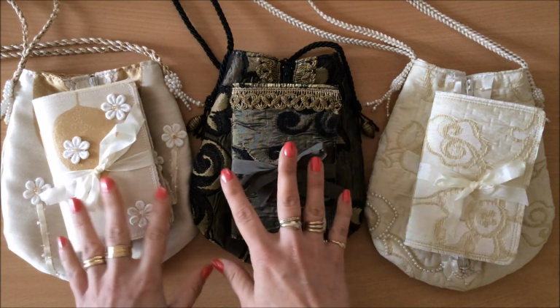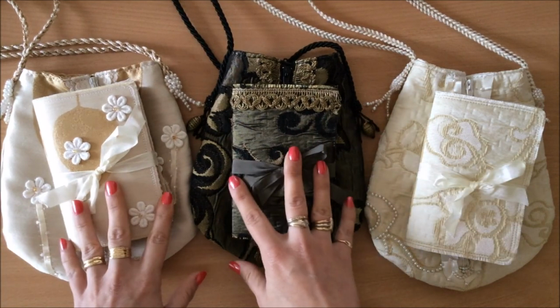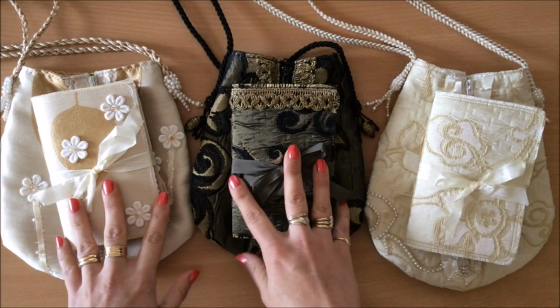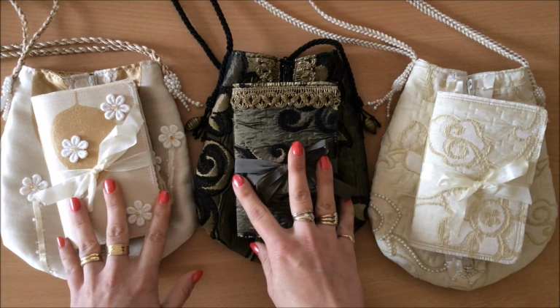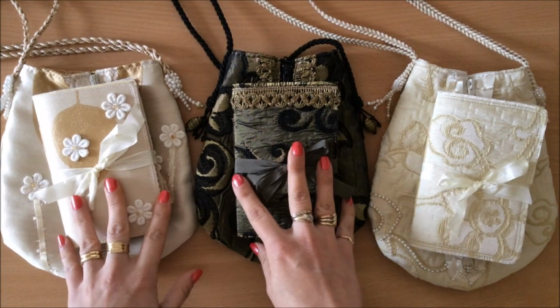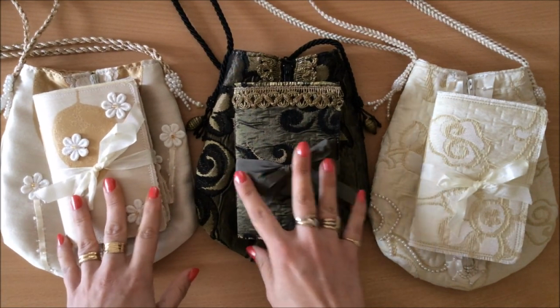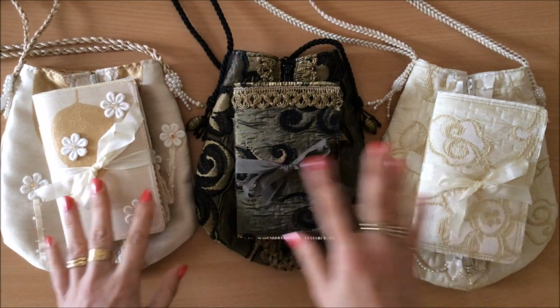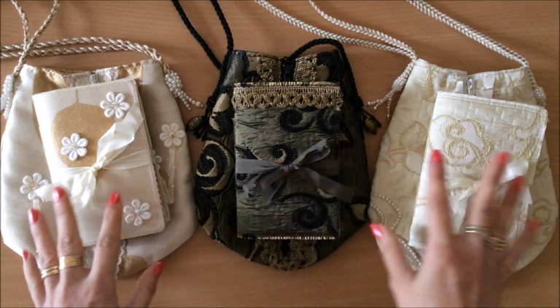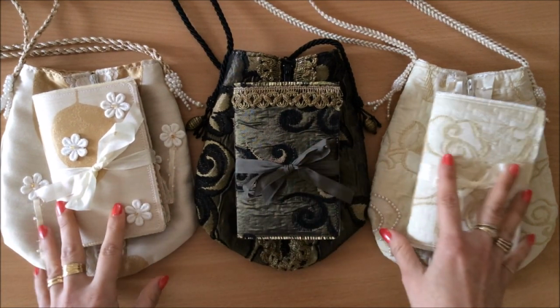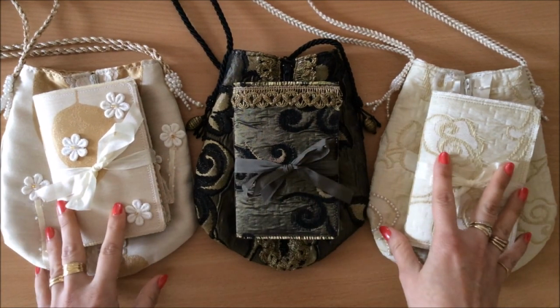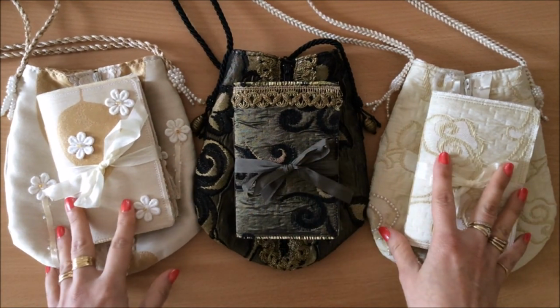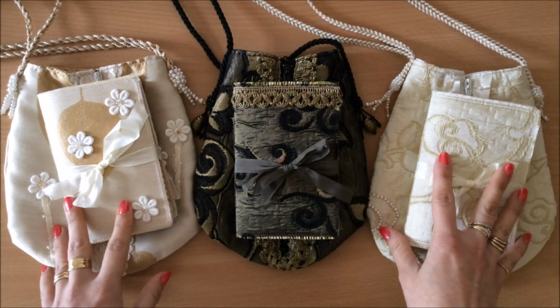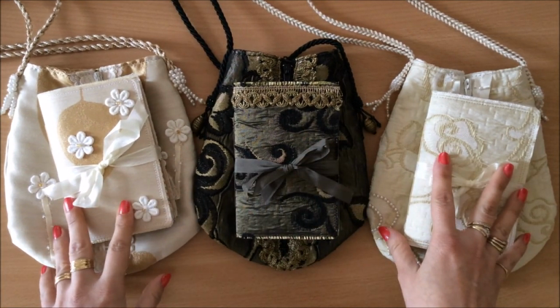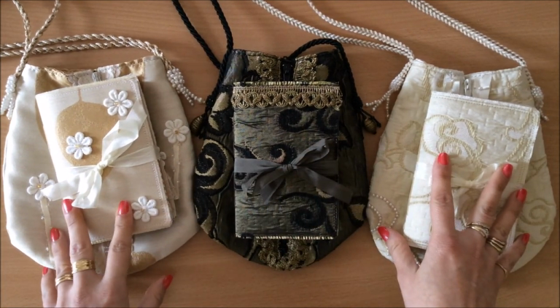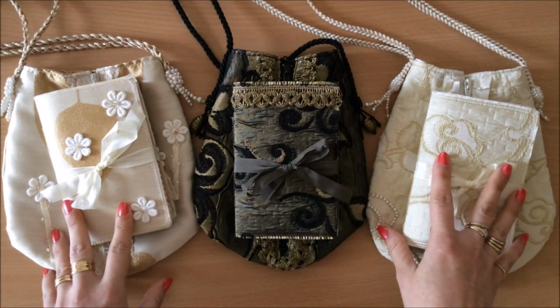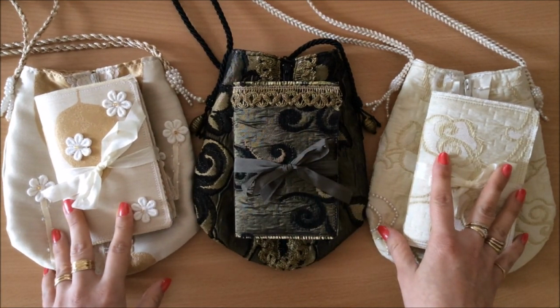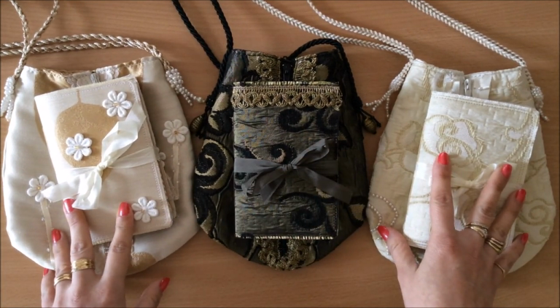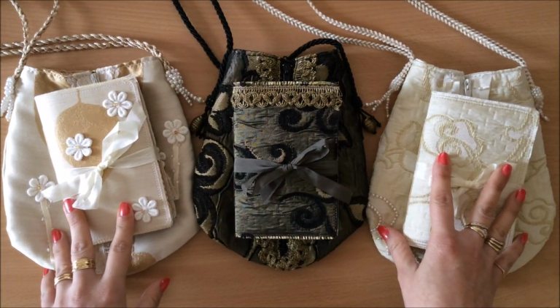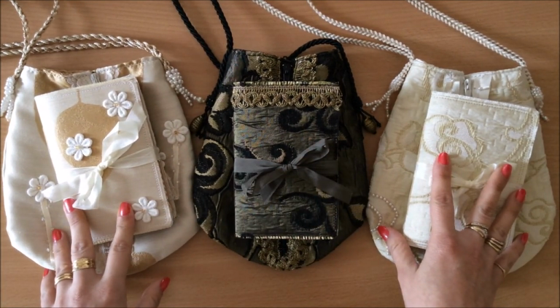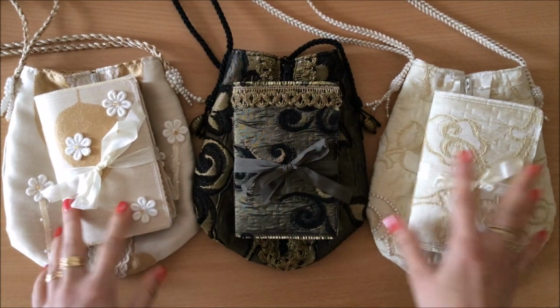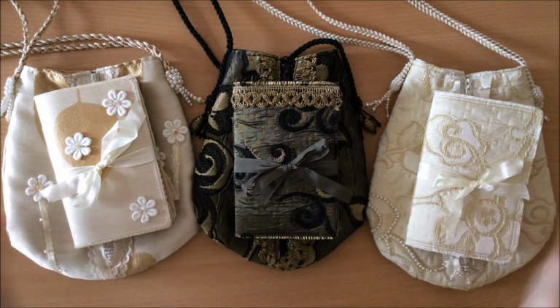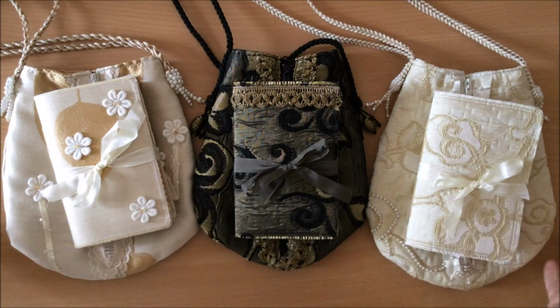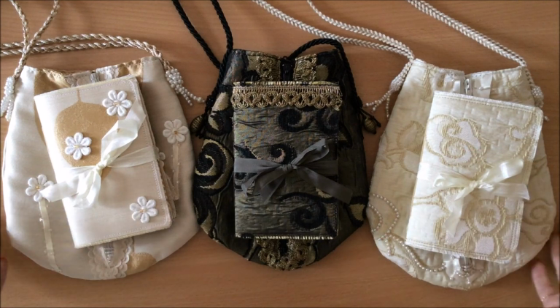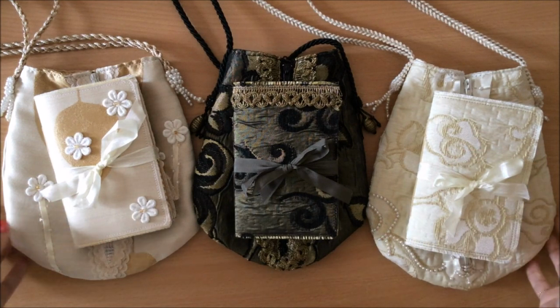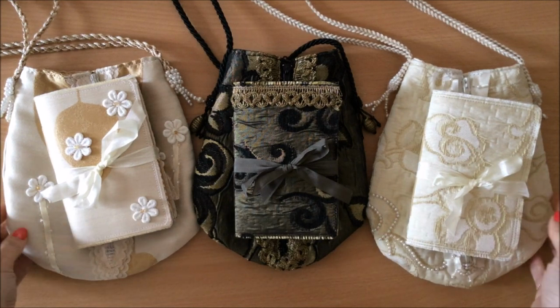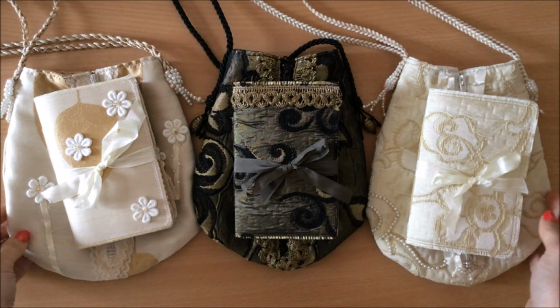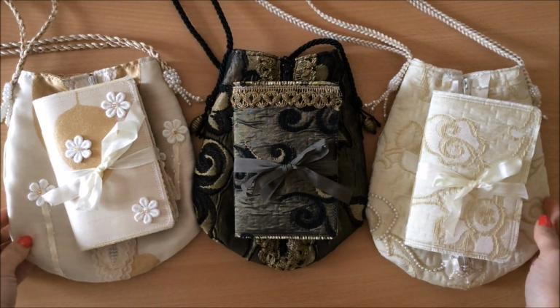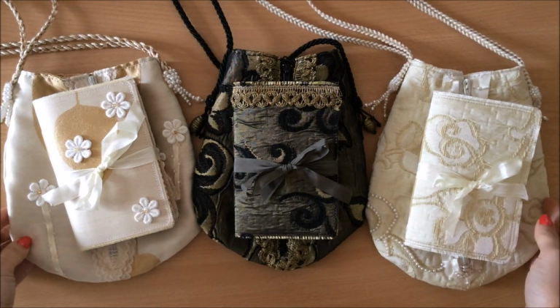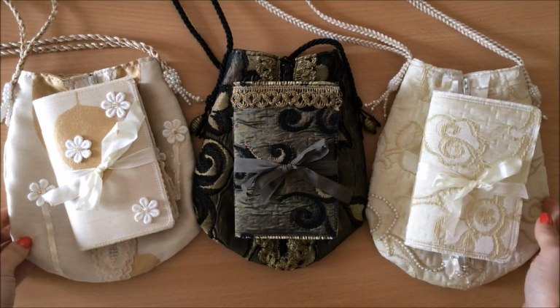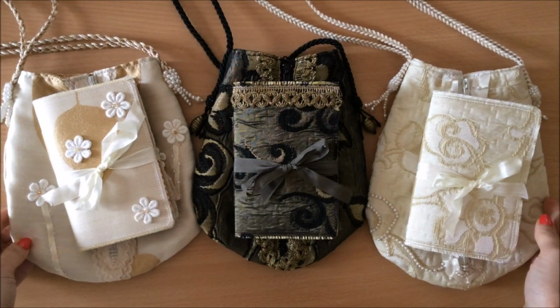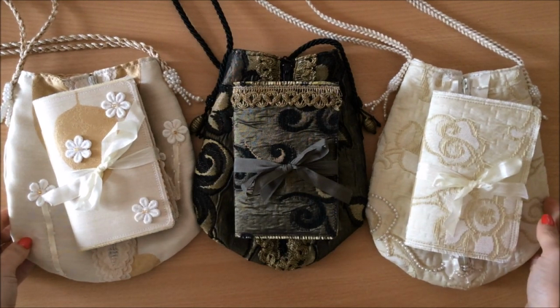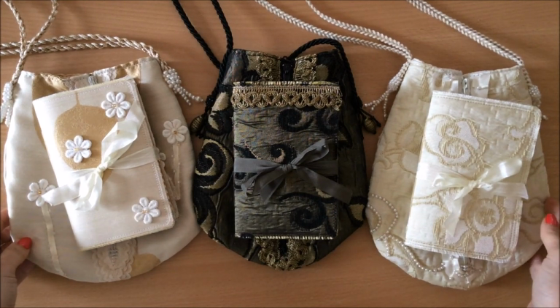These are listed in my Etsy shop — link is down below if you wanted to have a look. So let me show you what we've got here.